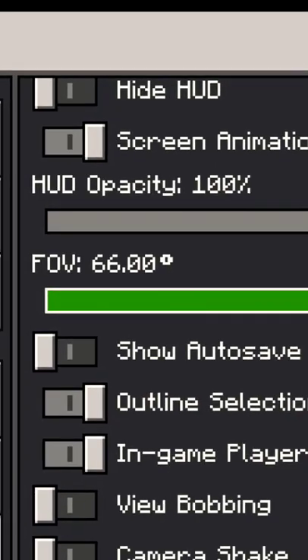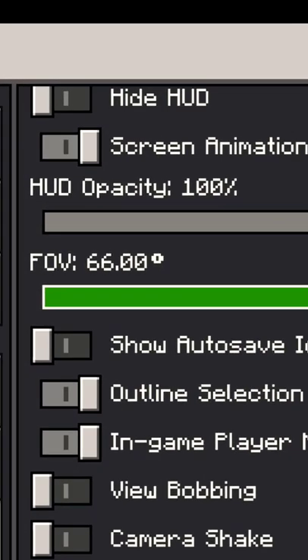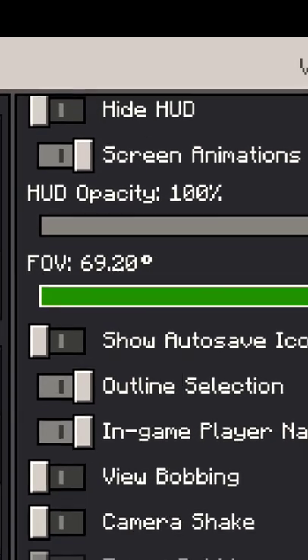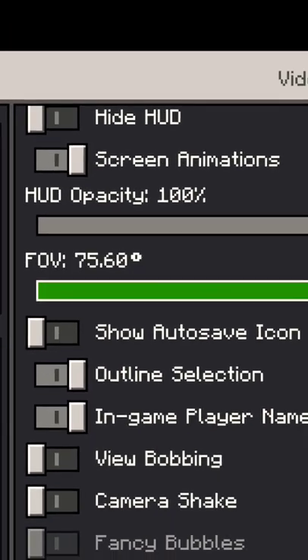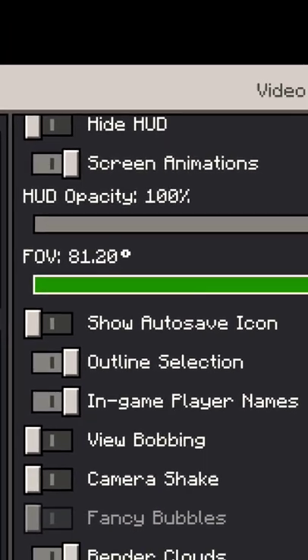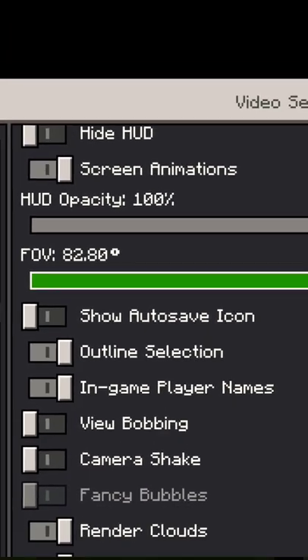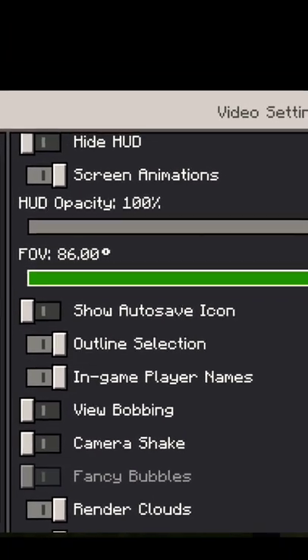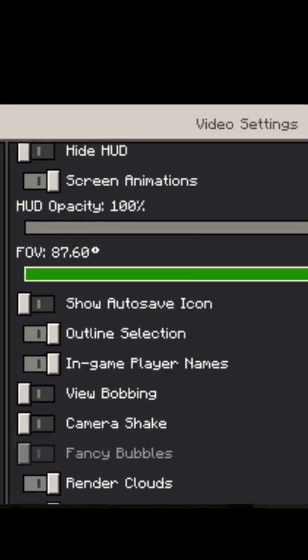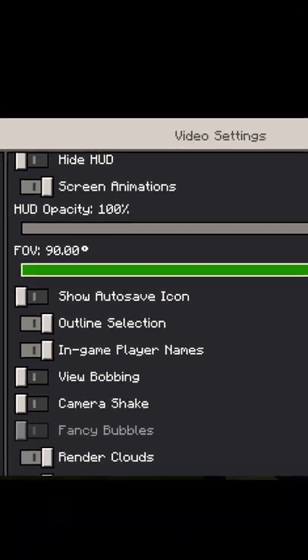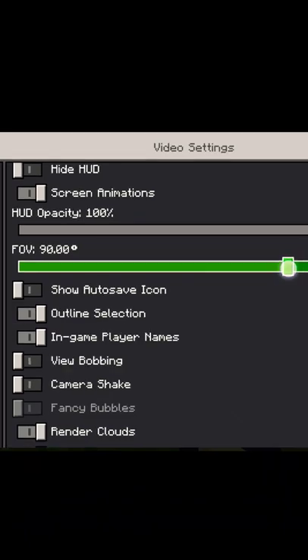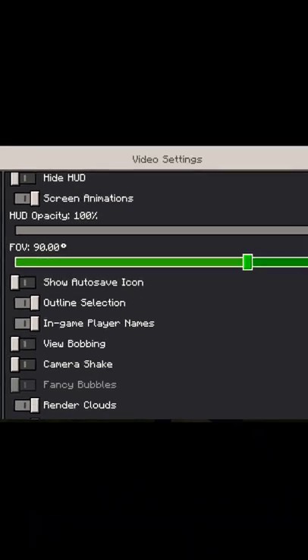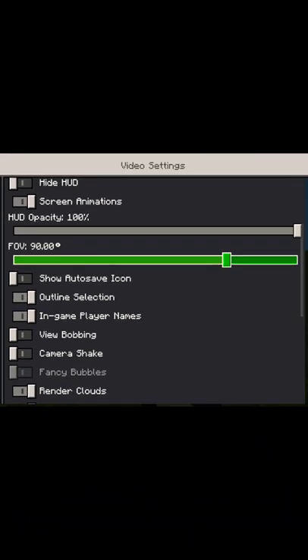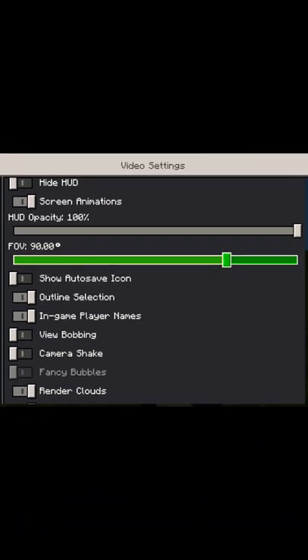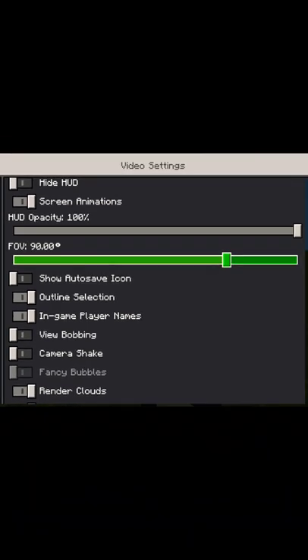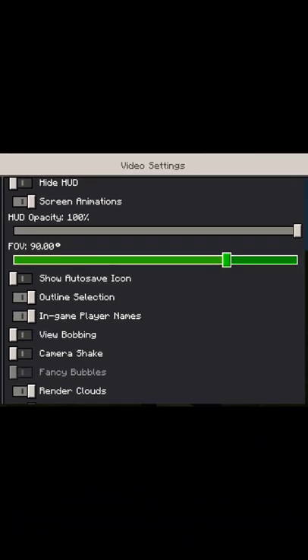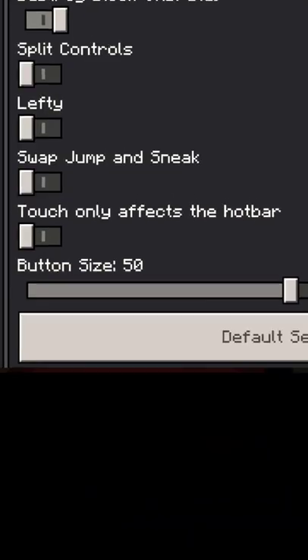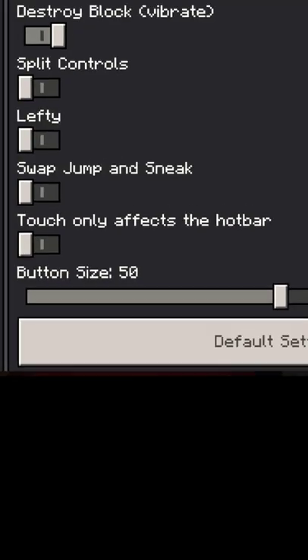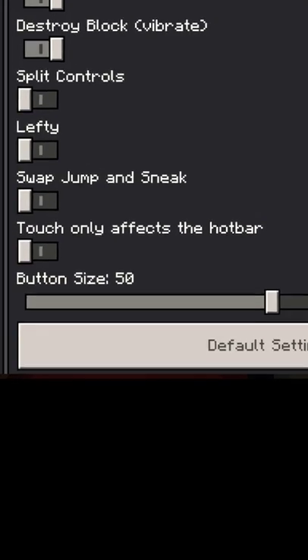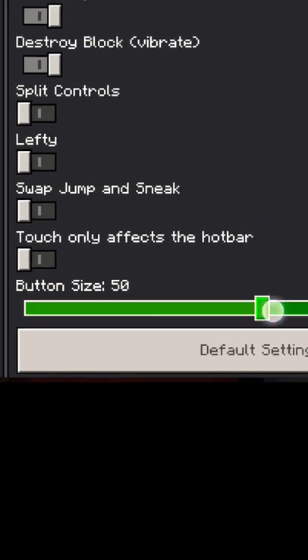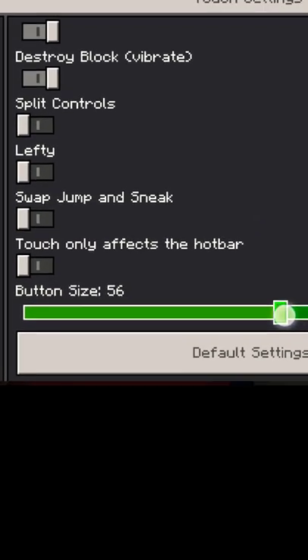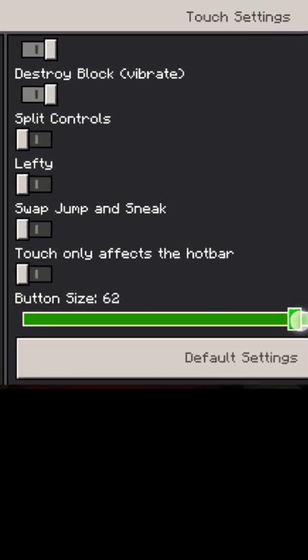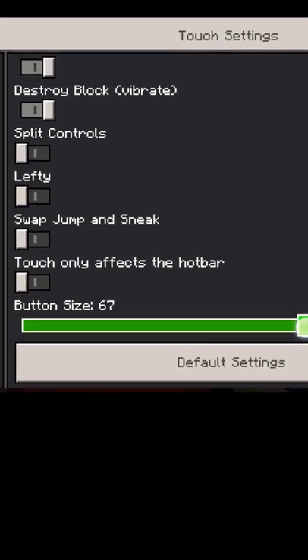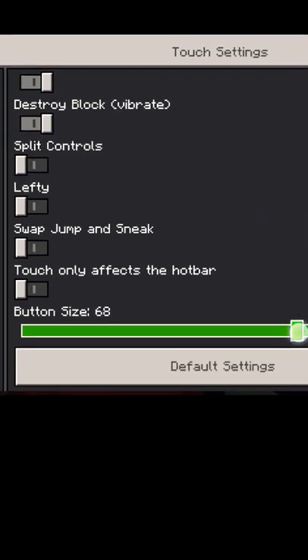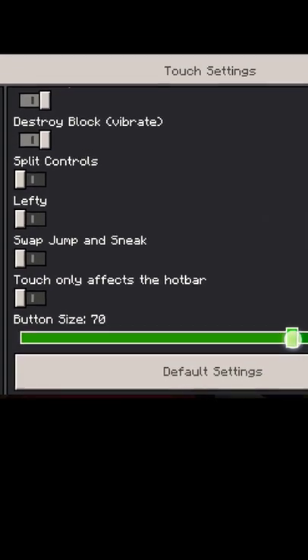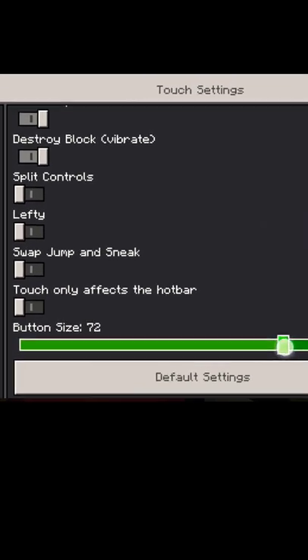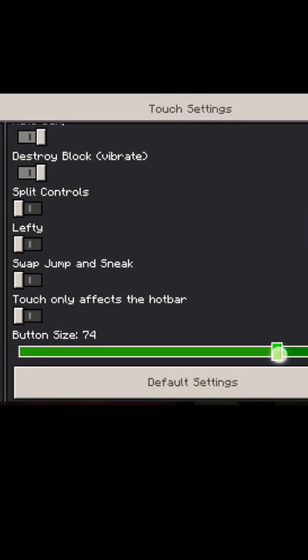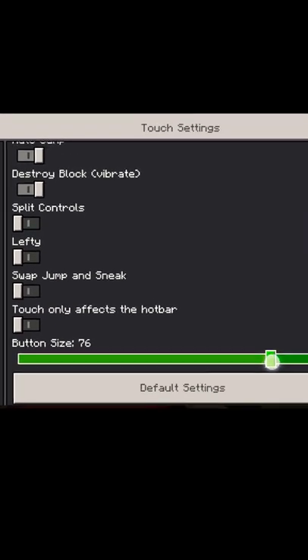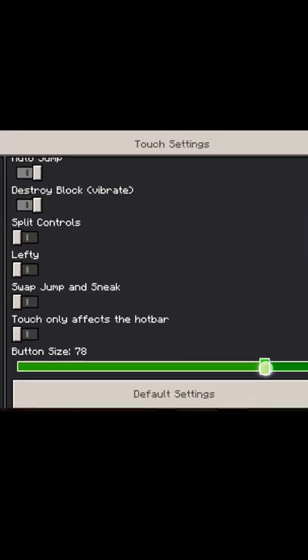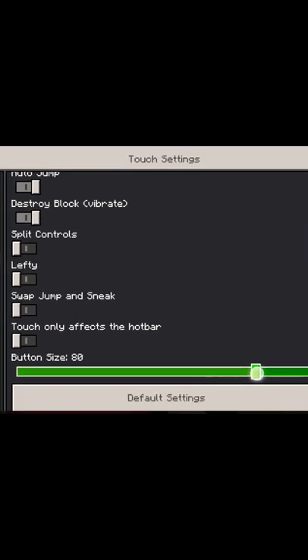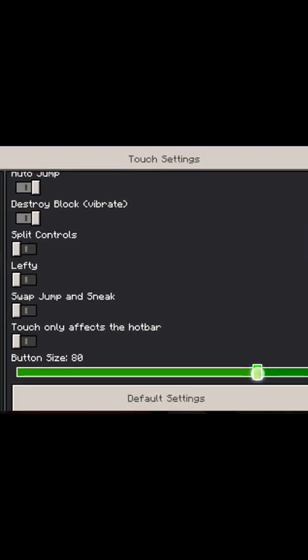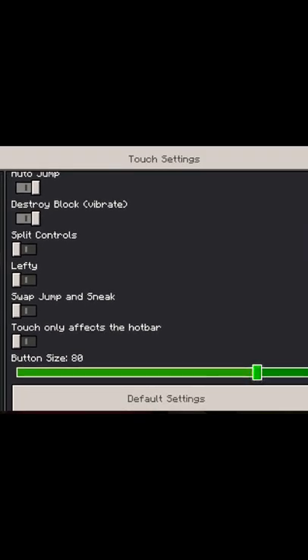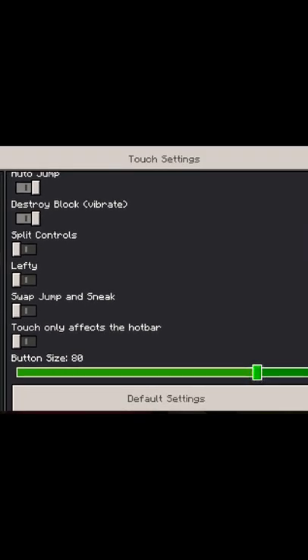Step 3: Increase your FOV 80 to 90. Step 4: Increase your button size more than 70.